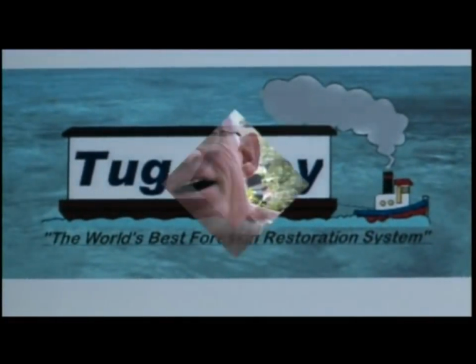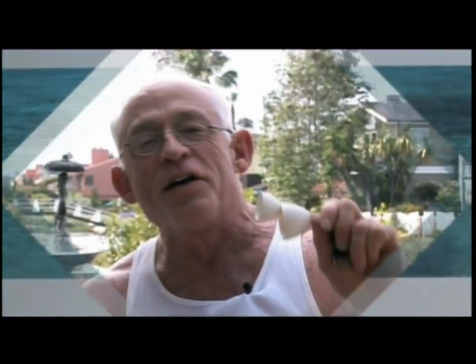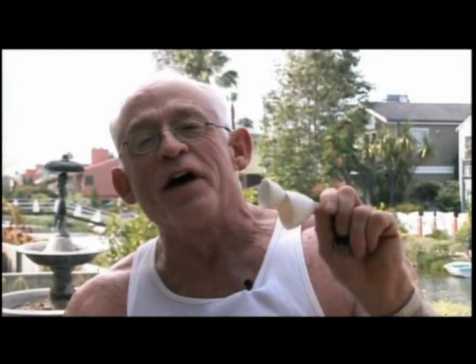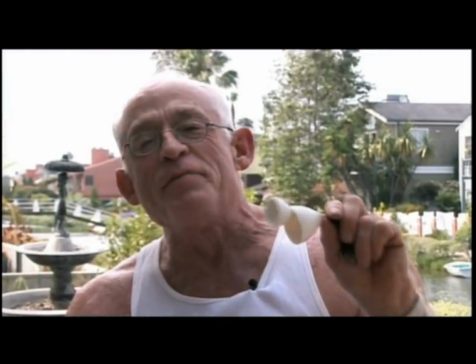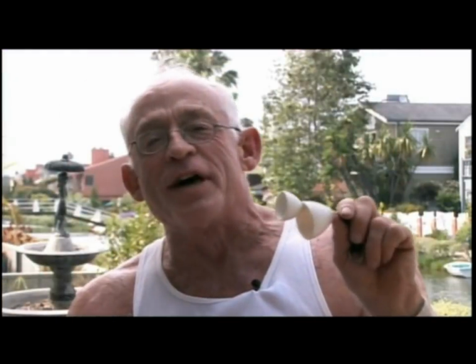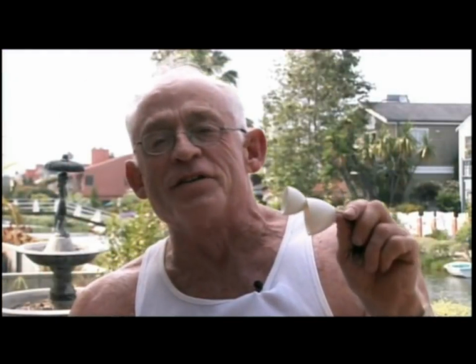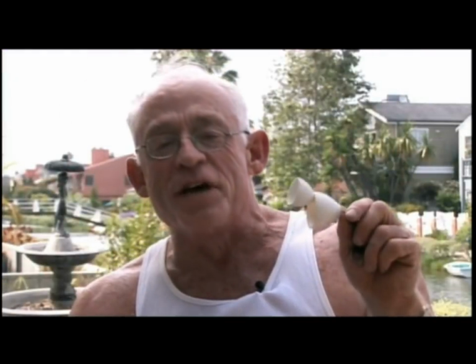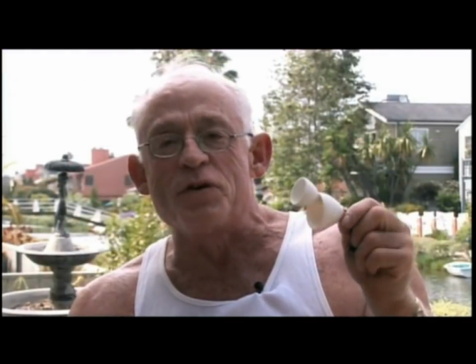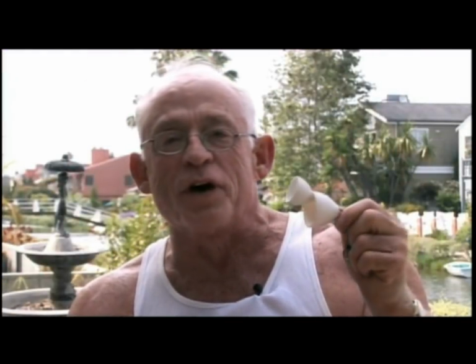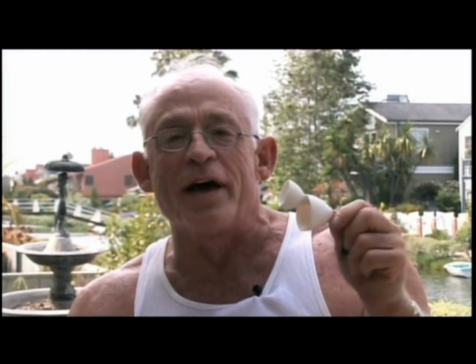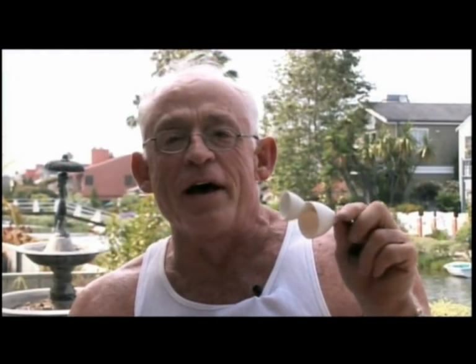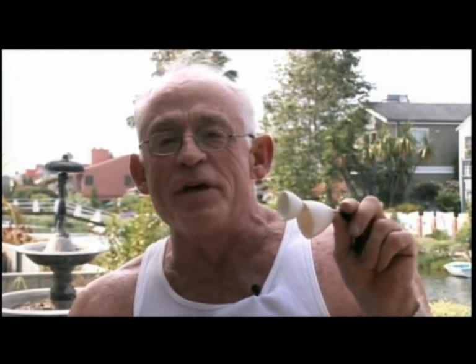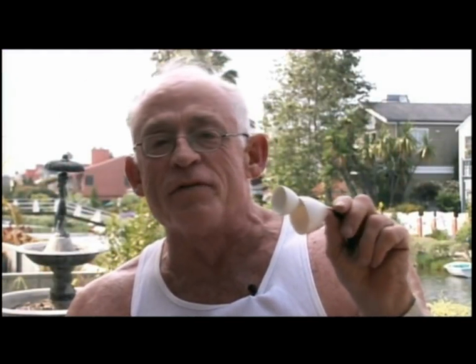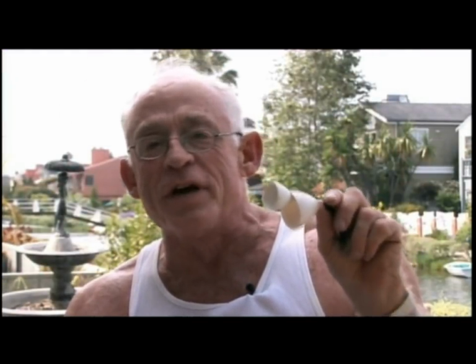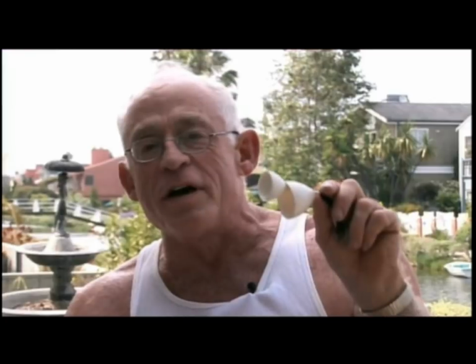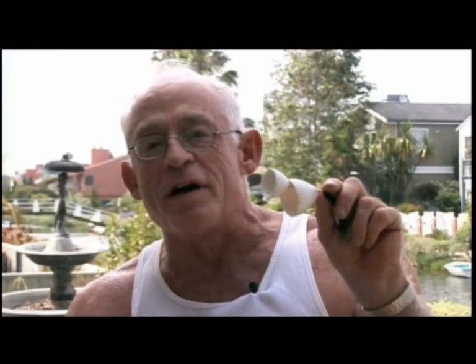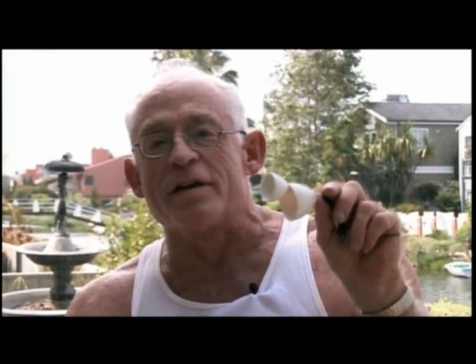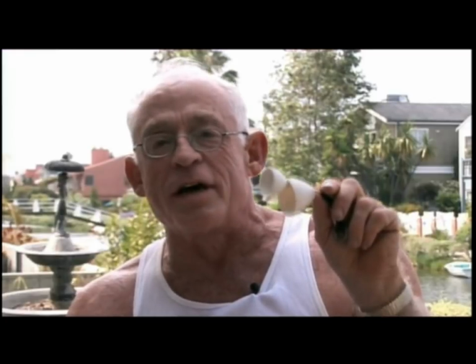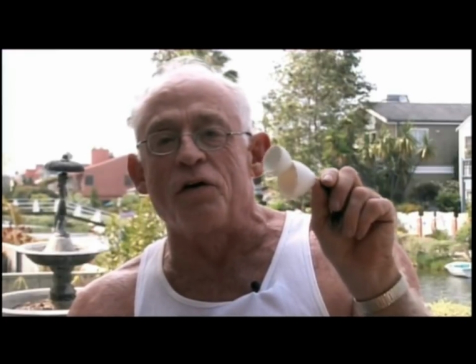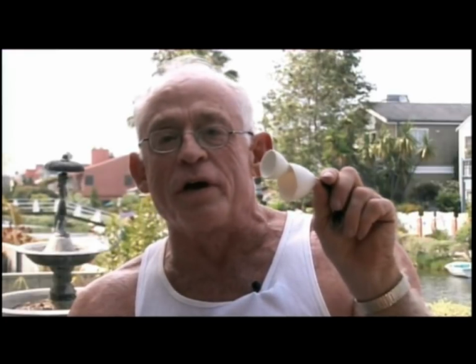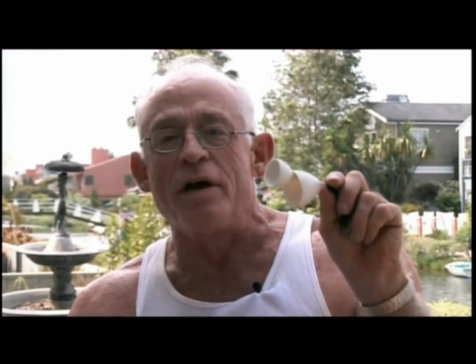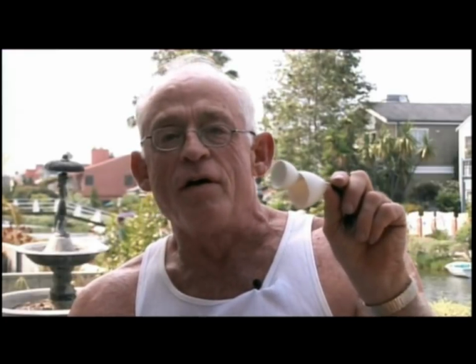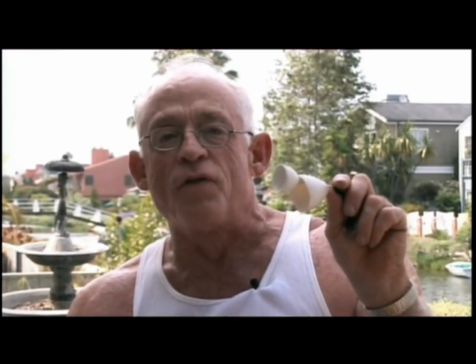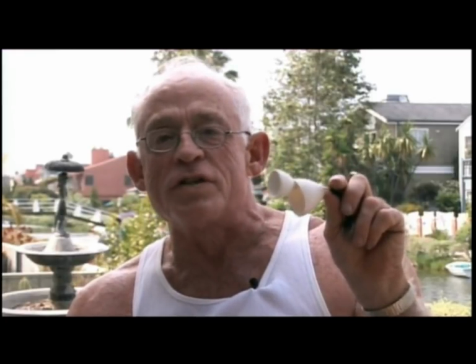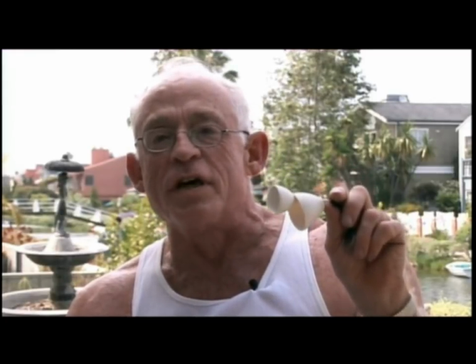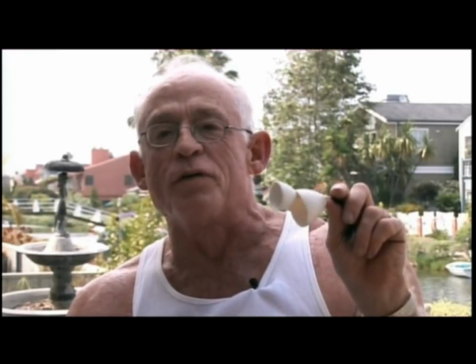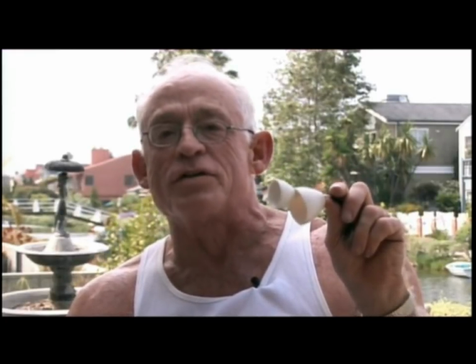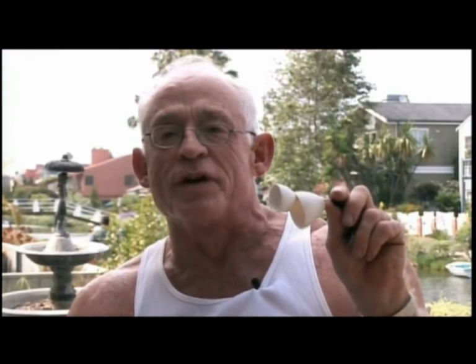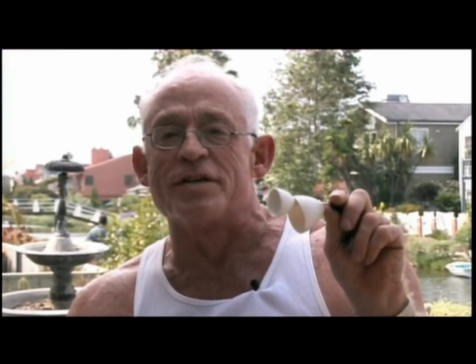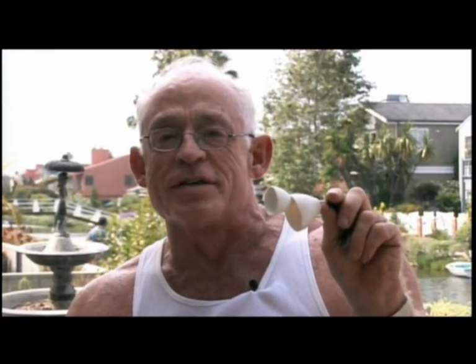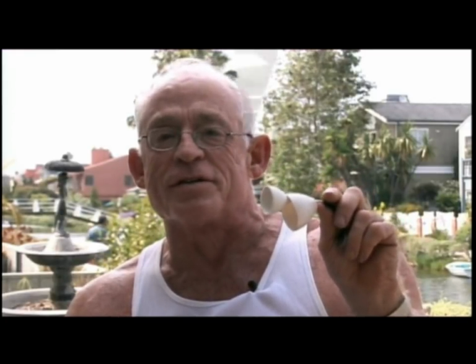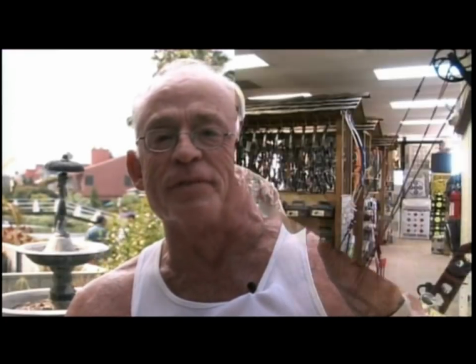Hello, I'm Dr. James Hoy. I'm the inventor of the Tugahoy foreskin restoration system.